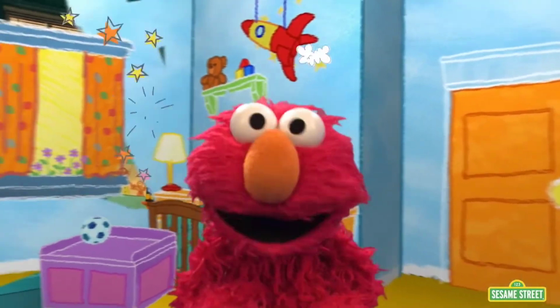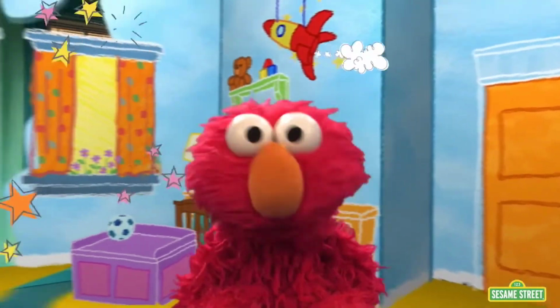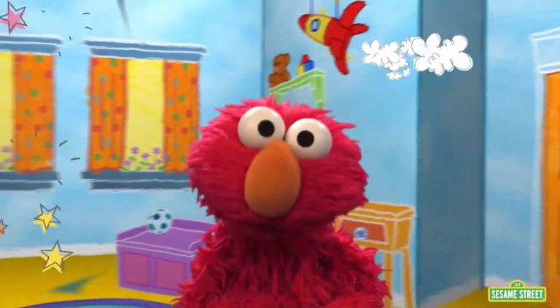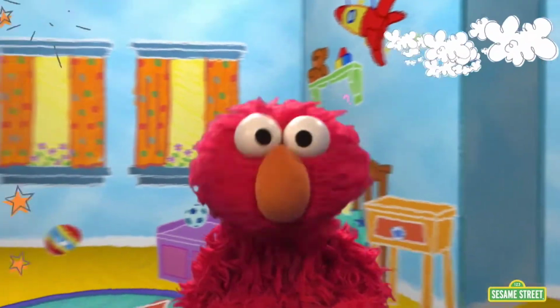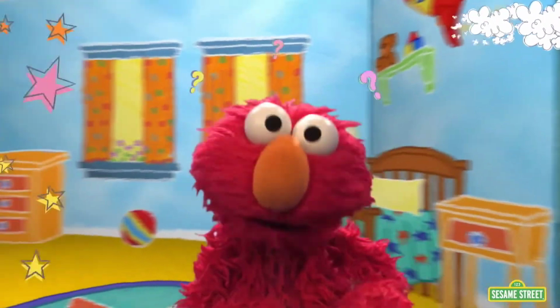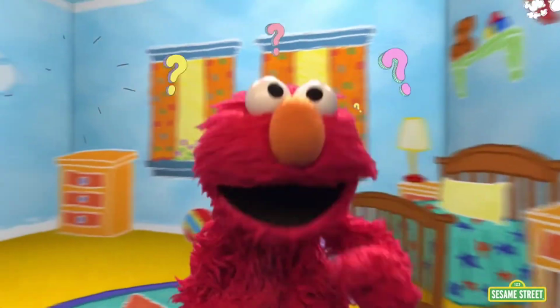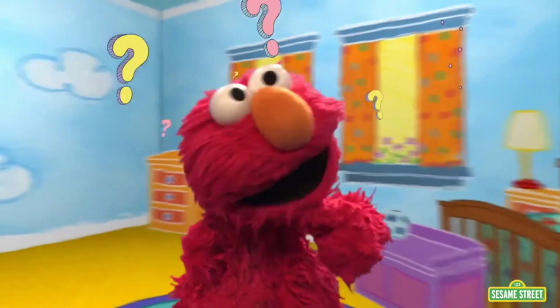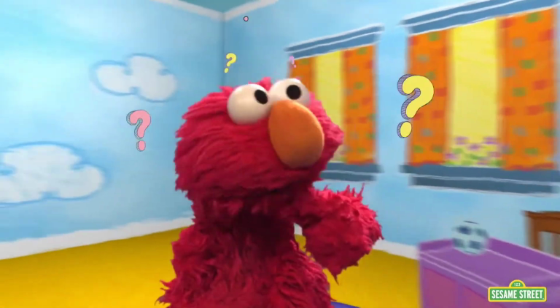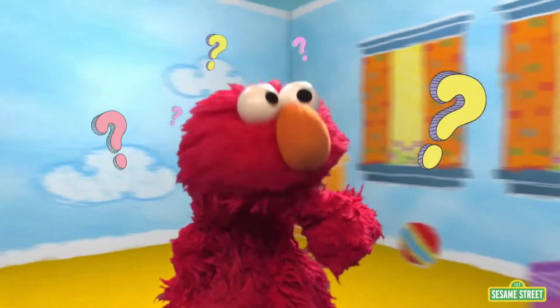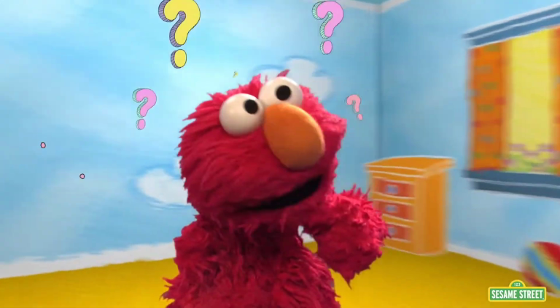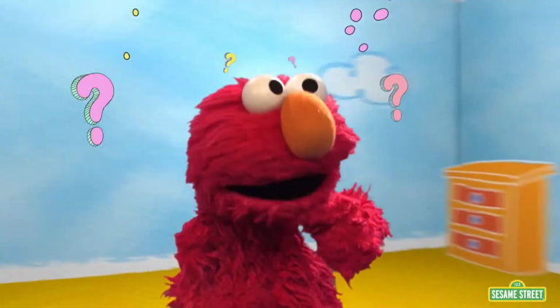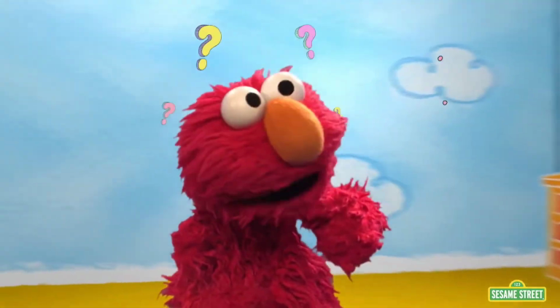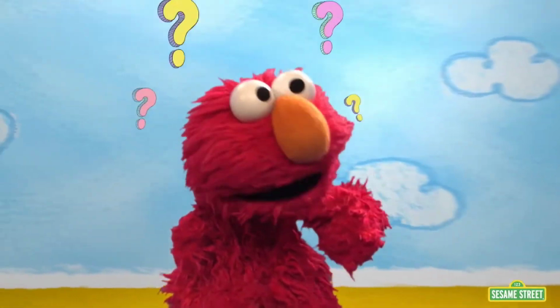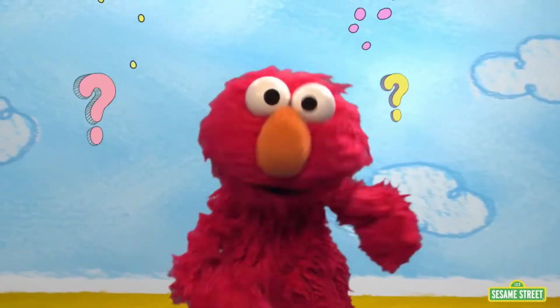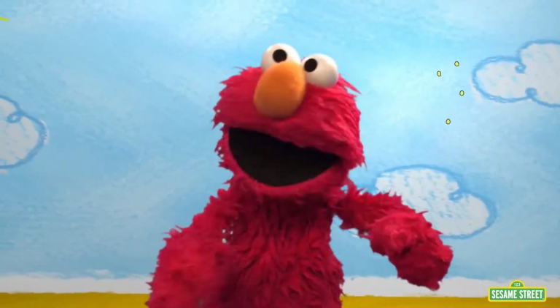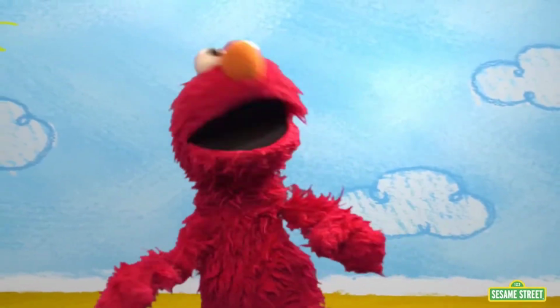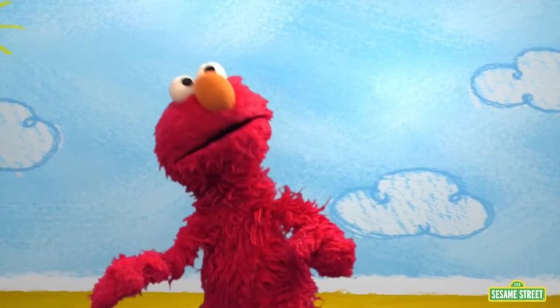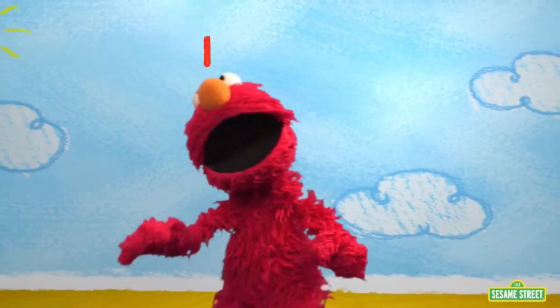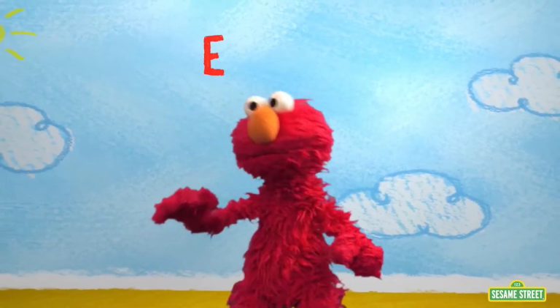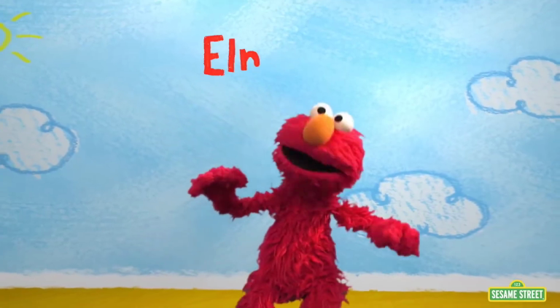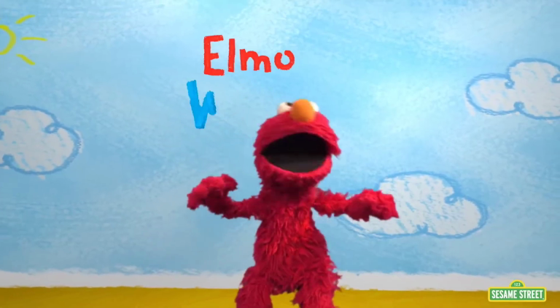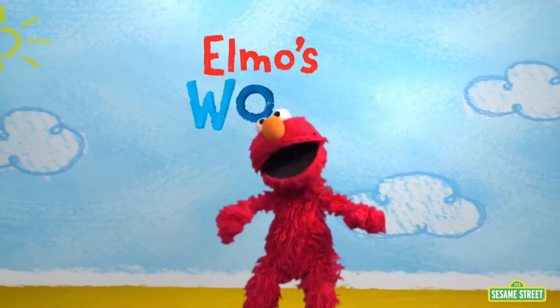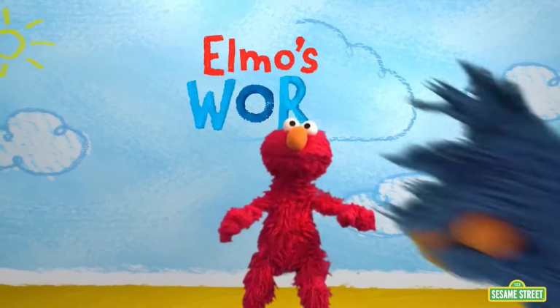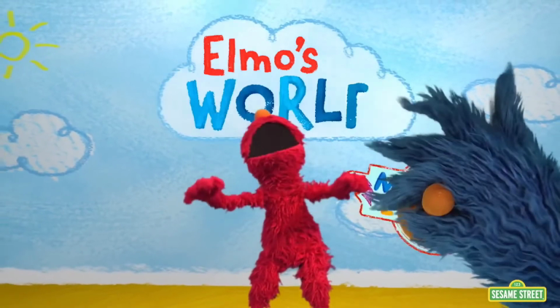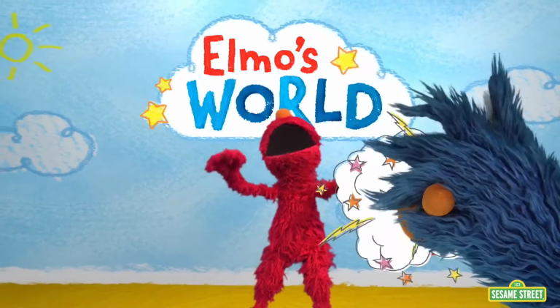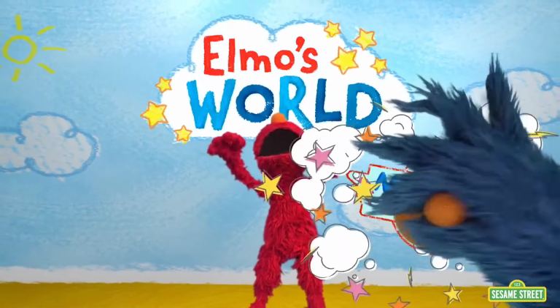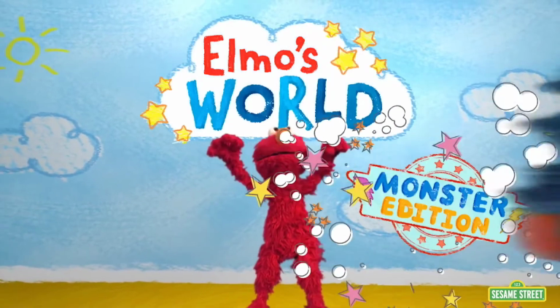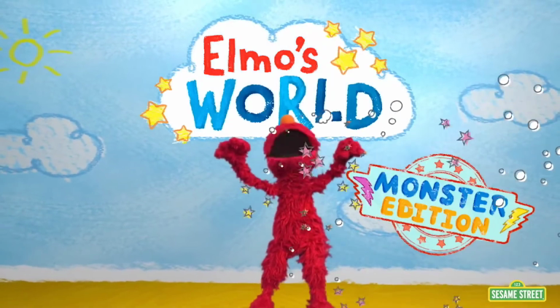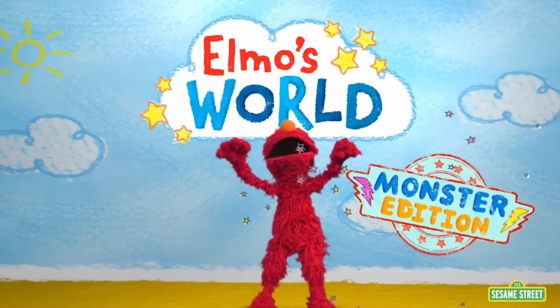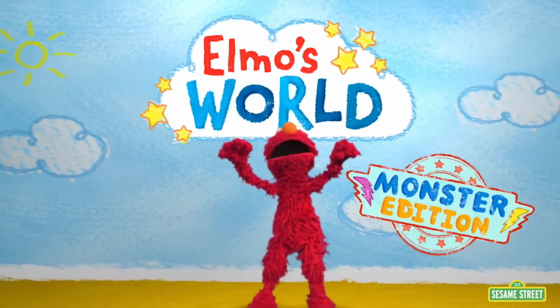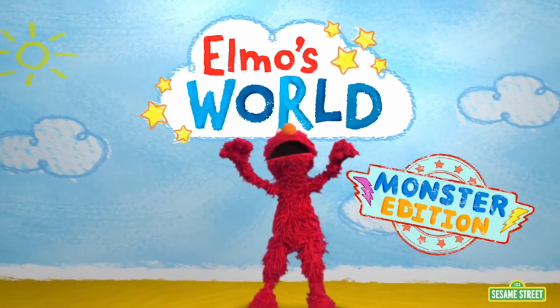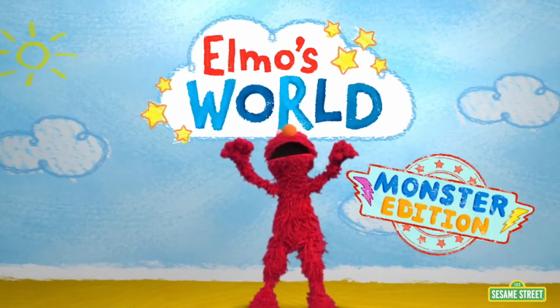Elmo's full of wonder, wonder what he will discover in Elmo's Wonderful World. Hunter Edition.